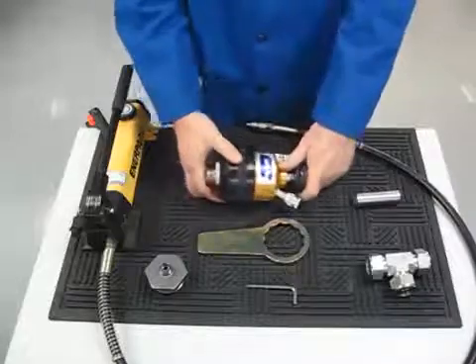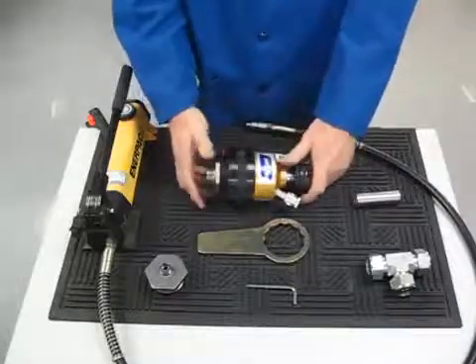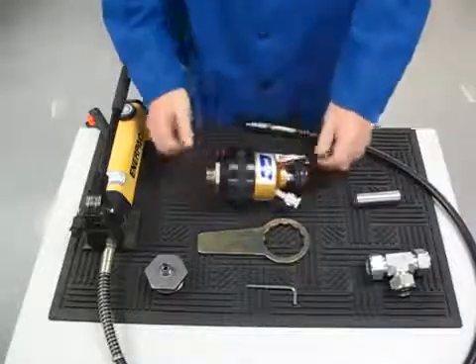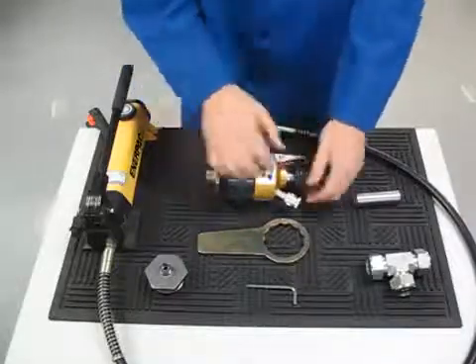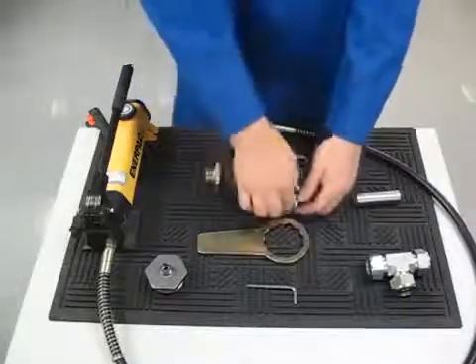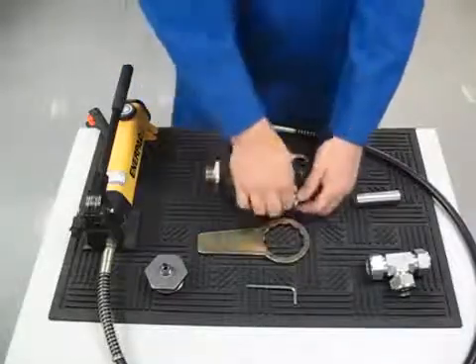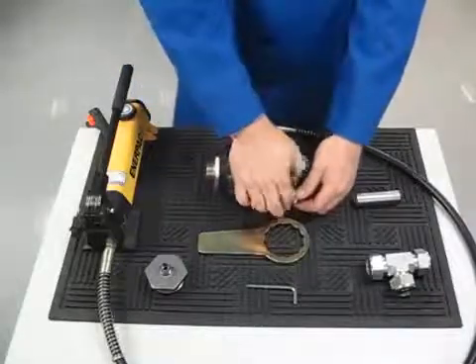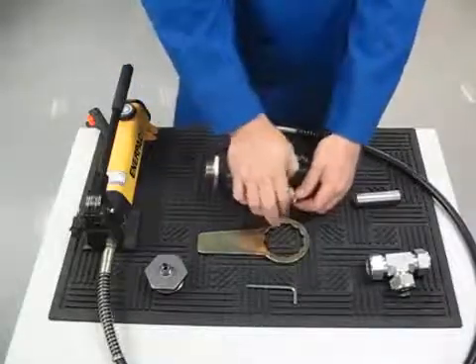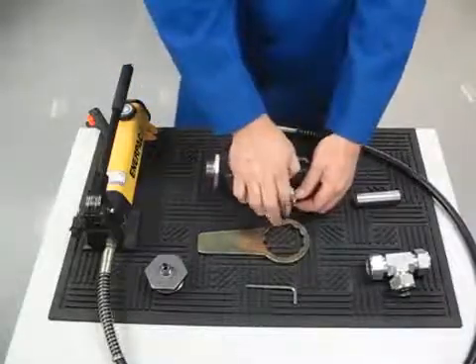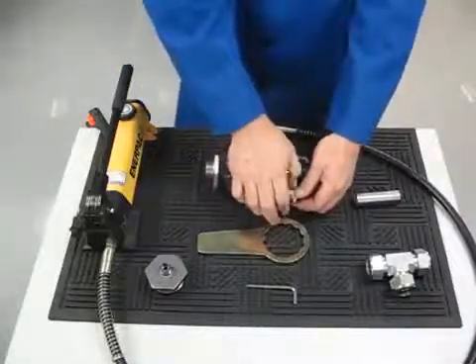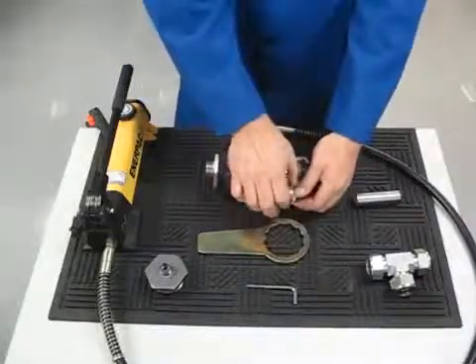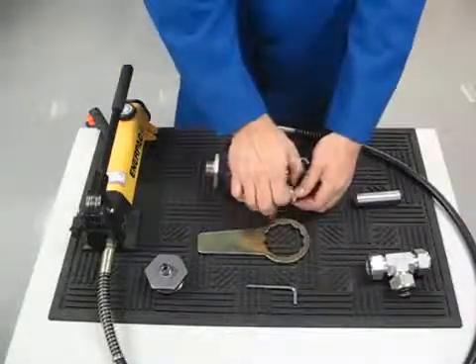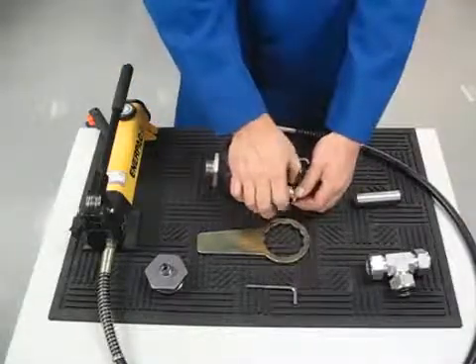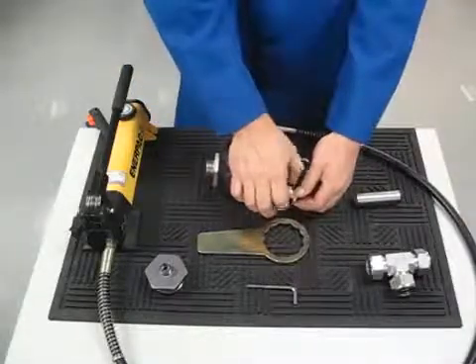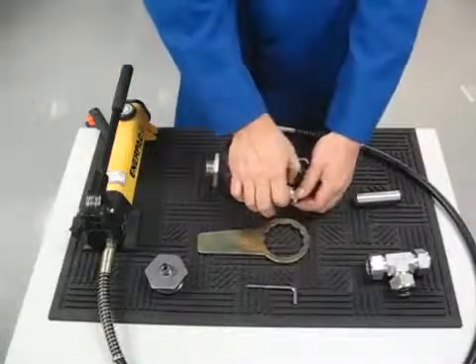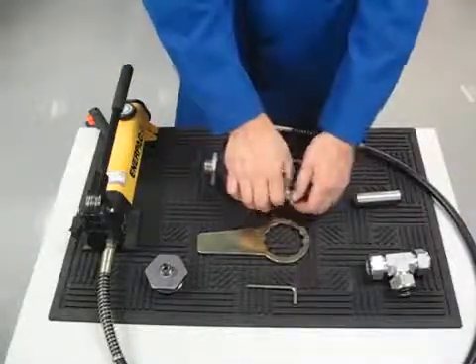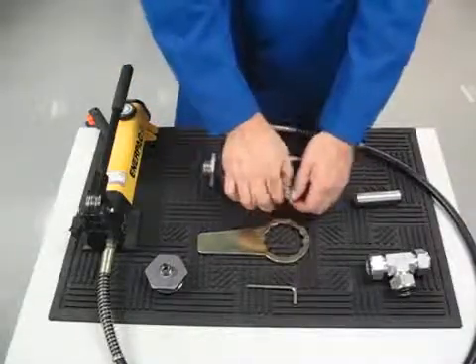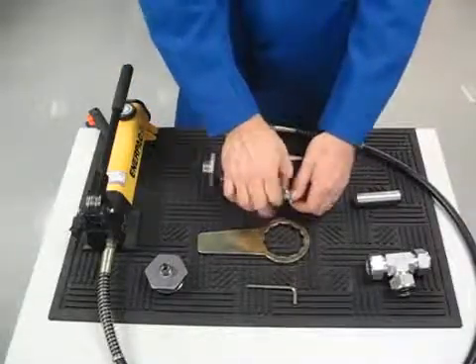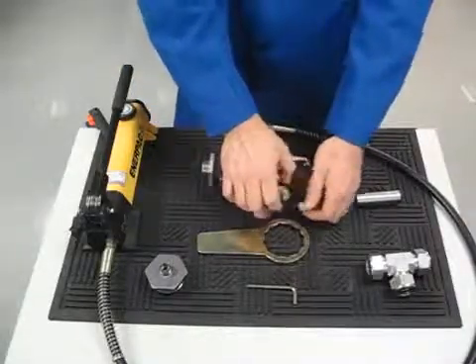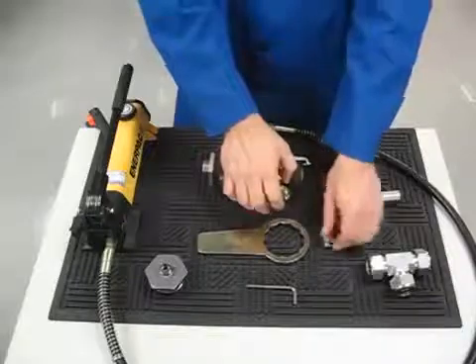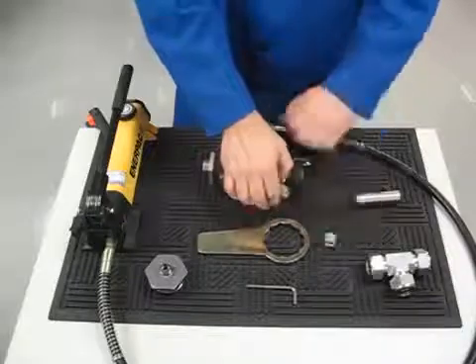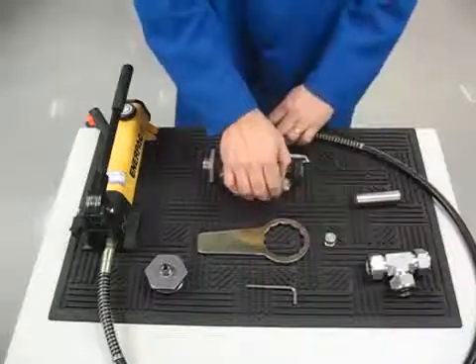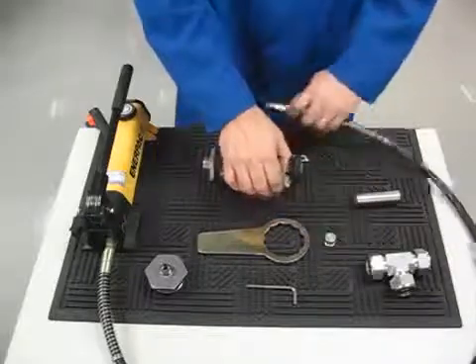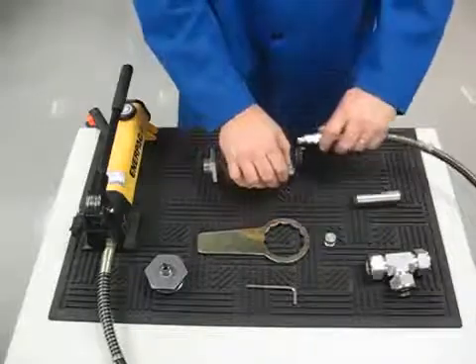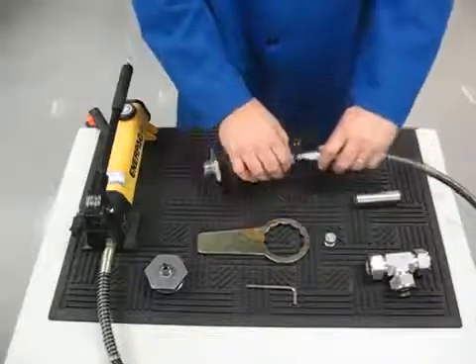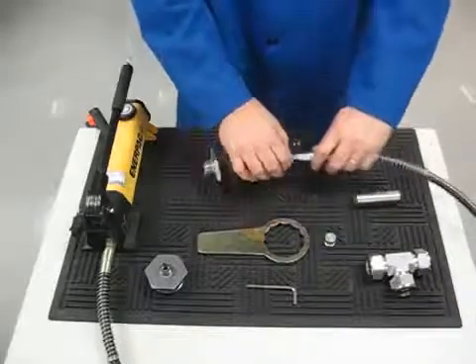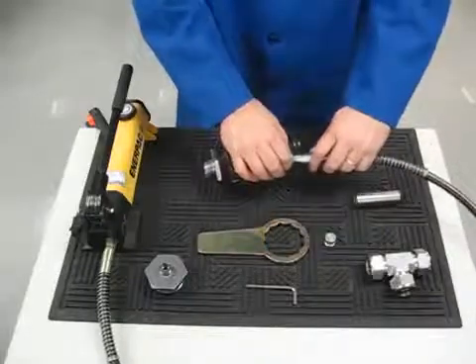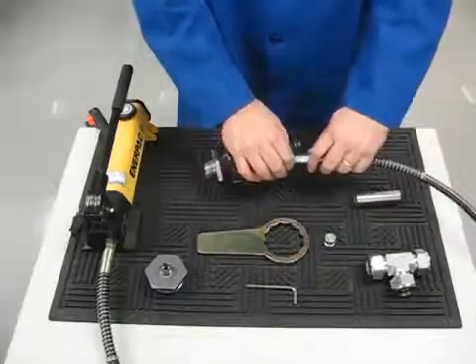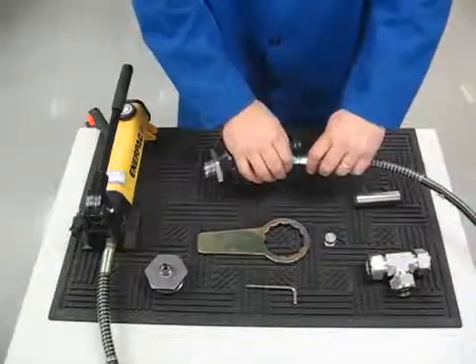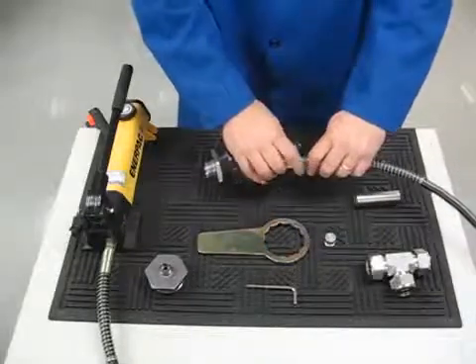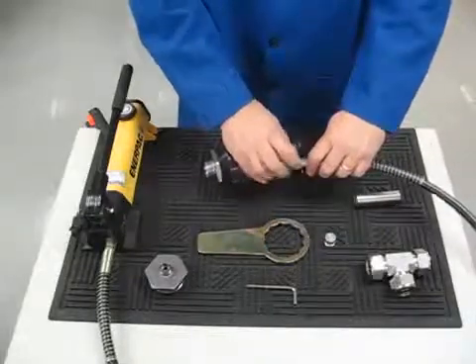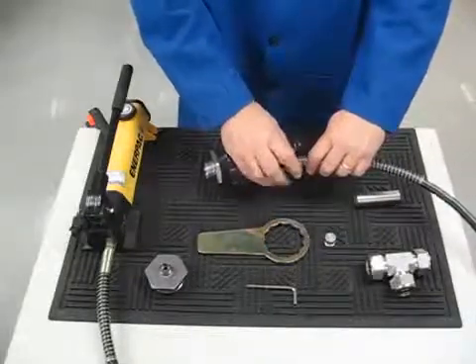Connect the pump hose to the swaging head and tighten the swivel connector hand tight.